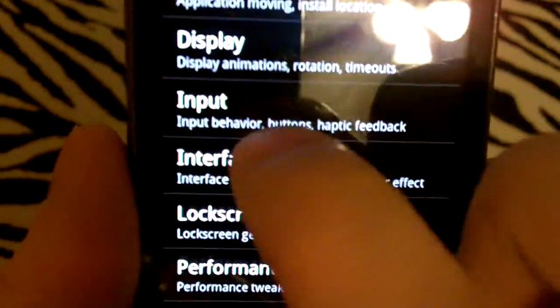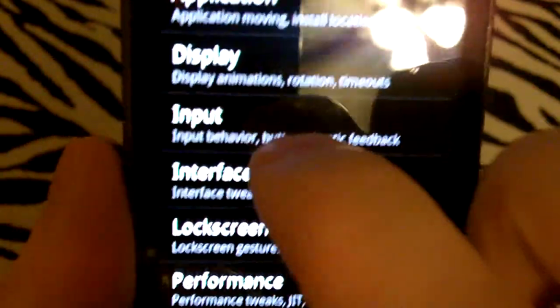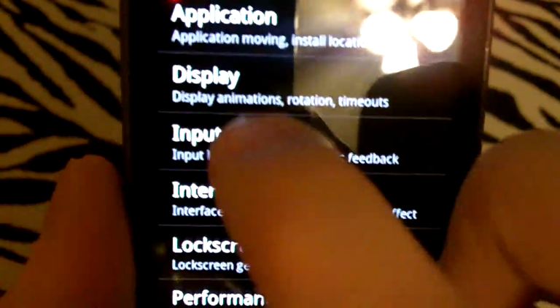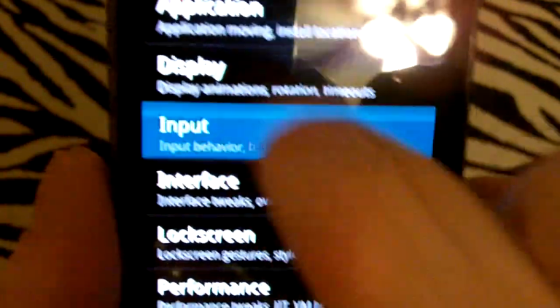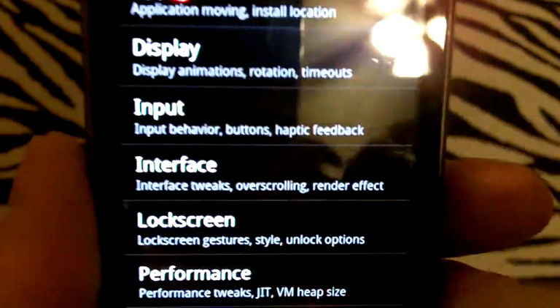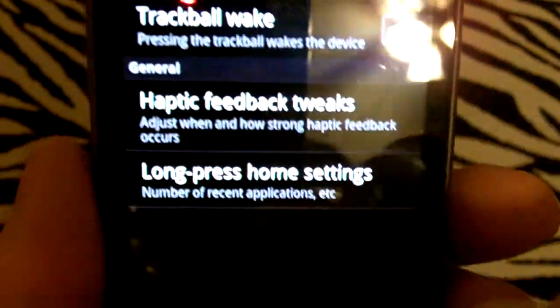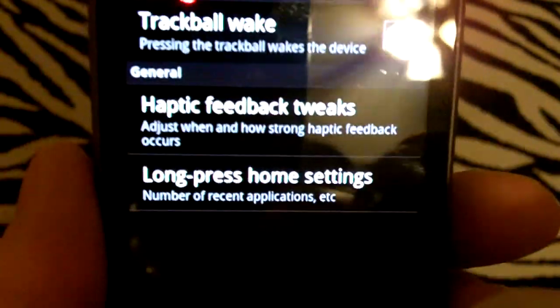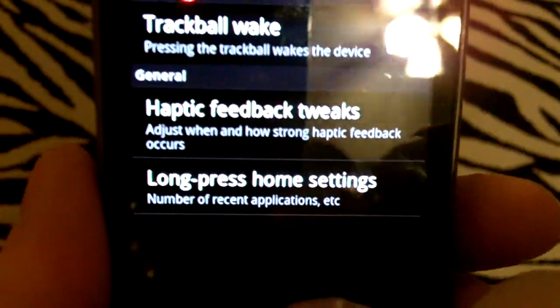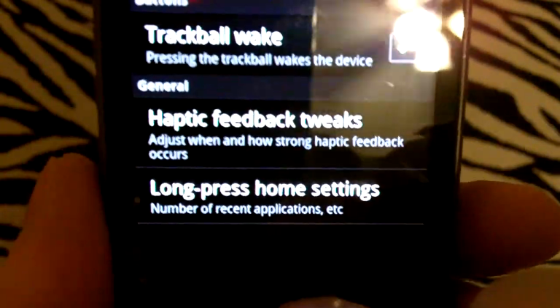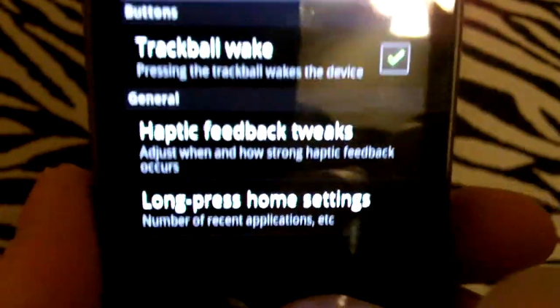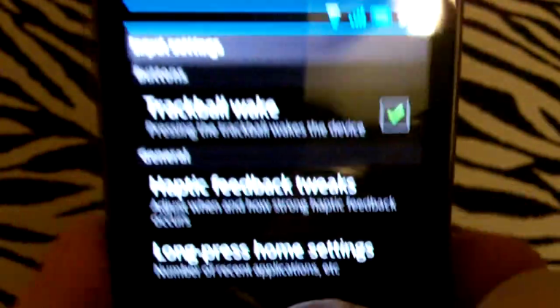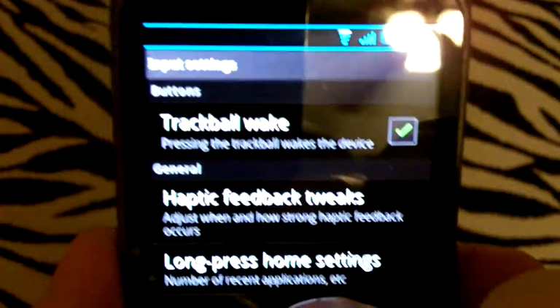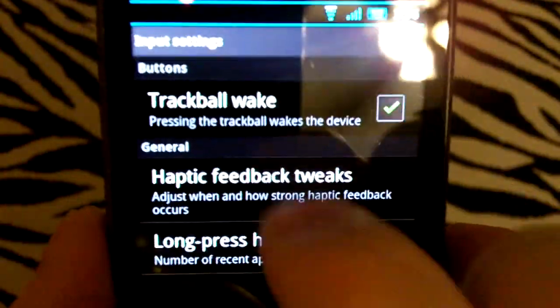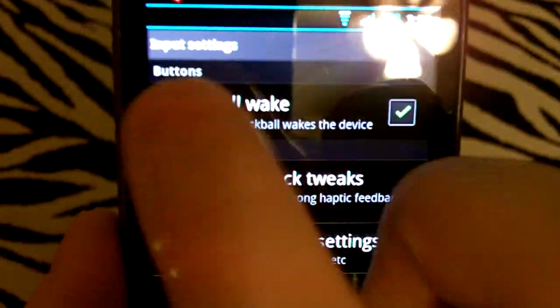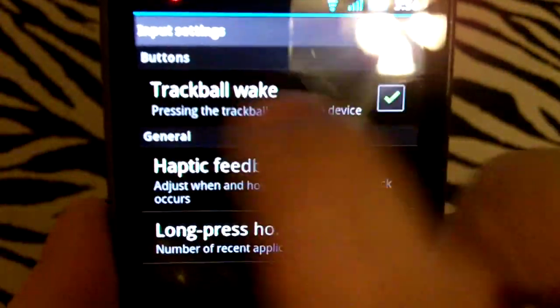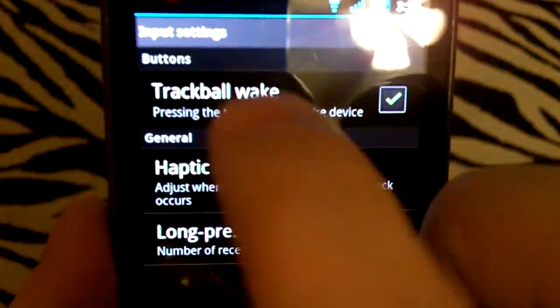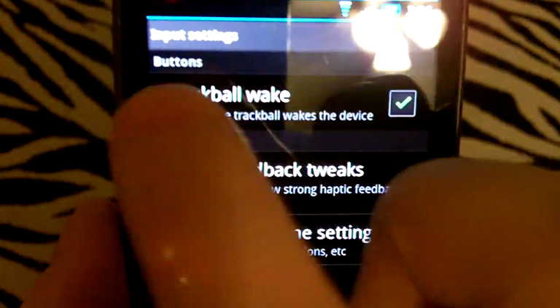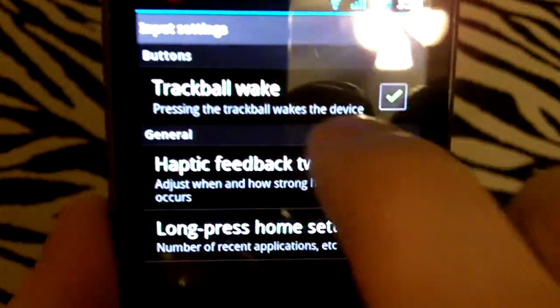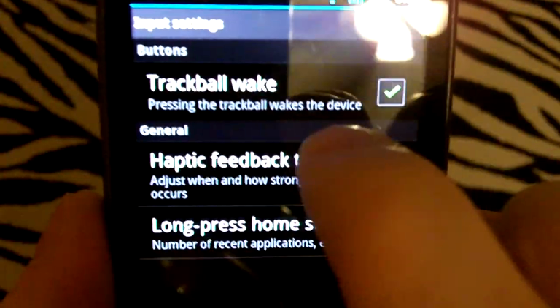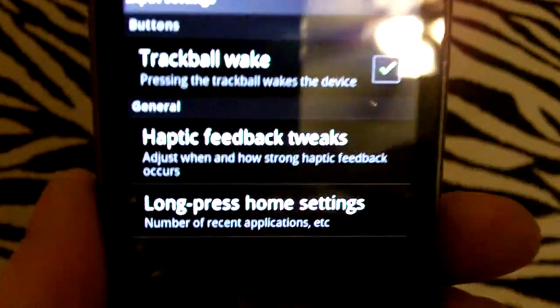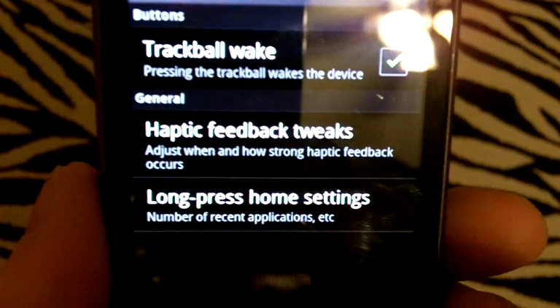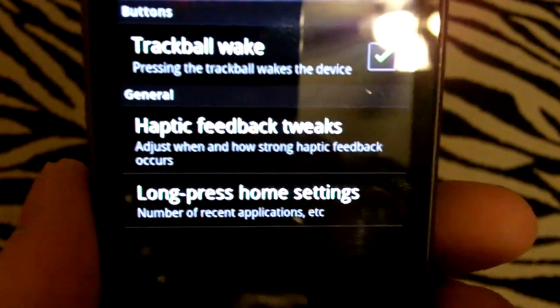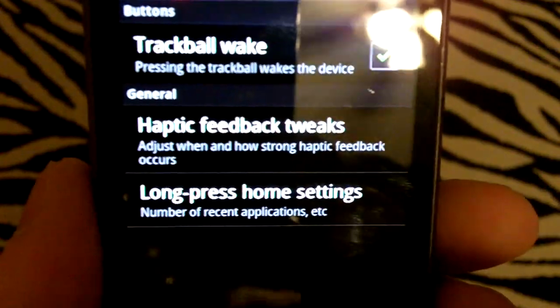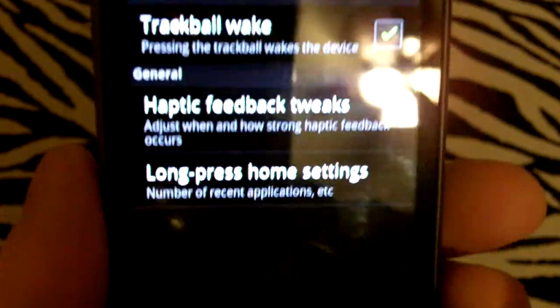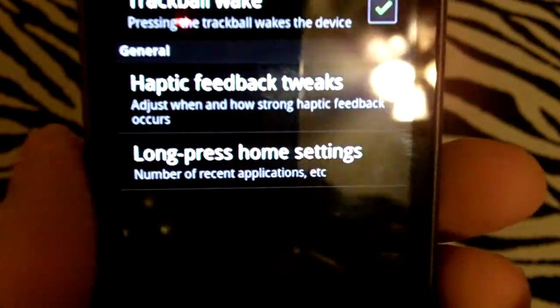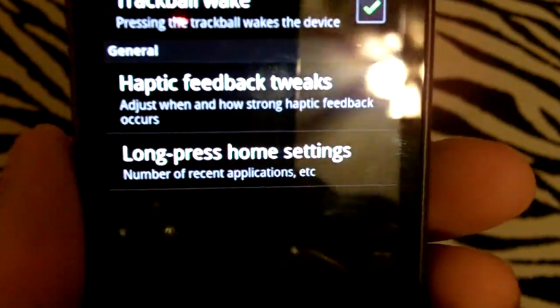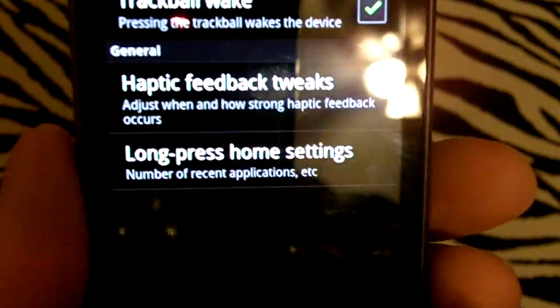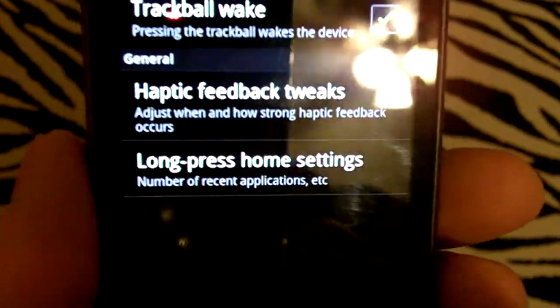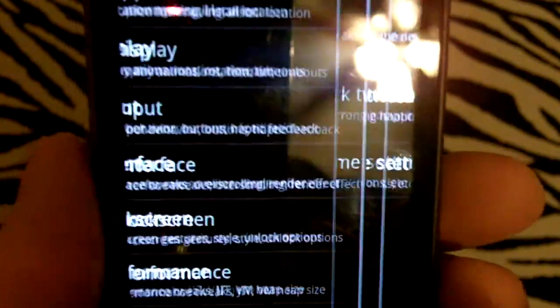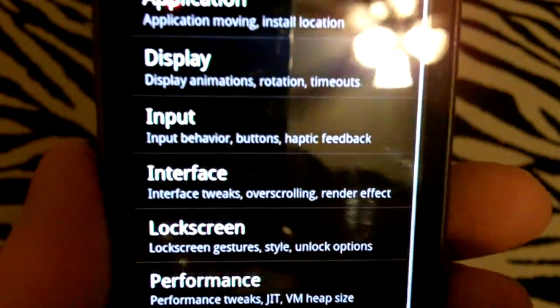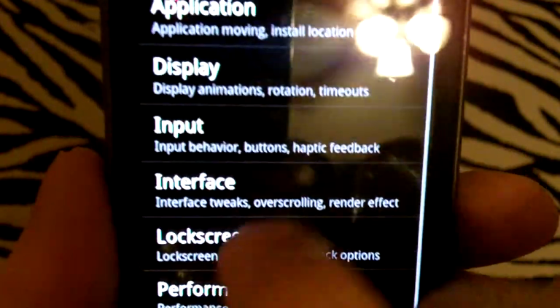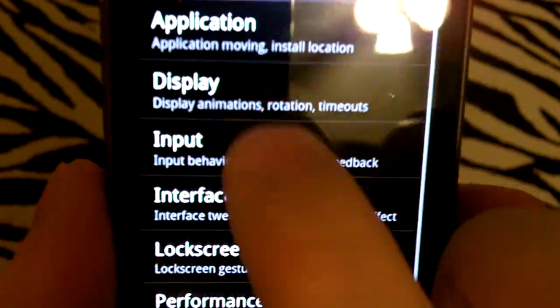Interface and input — trackball wake has been moved to Input, which kind of makes sense if you think about it.